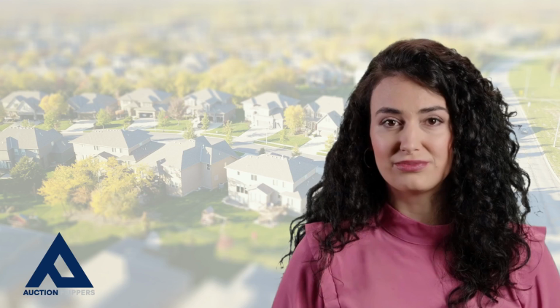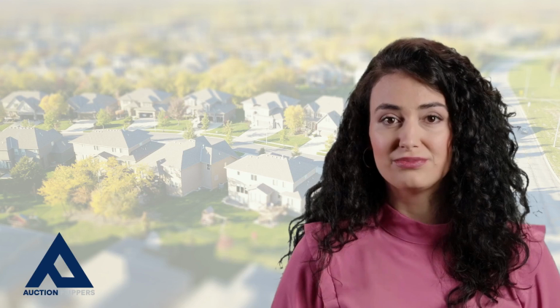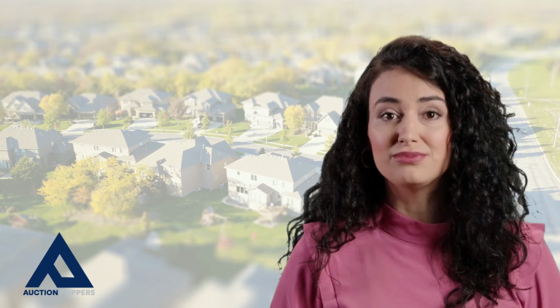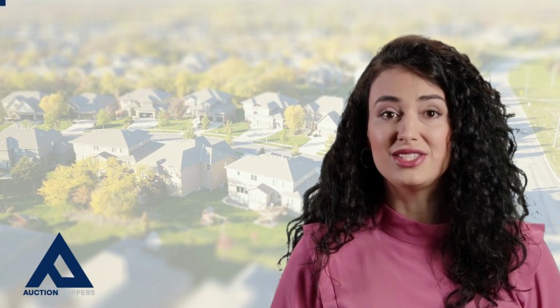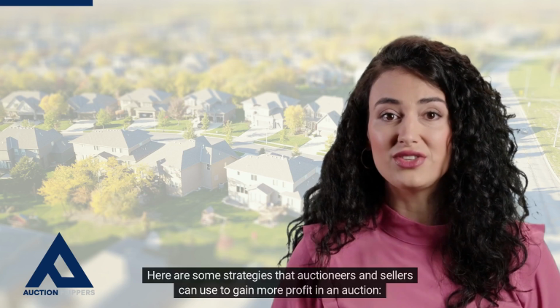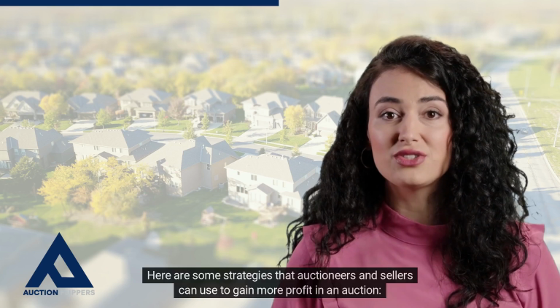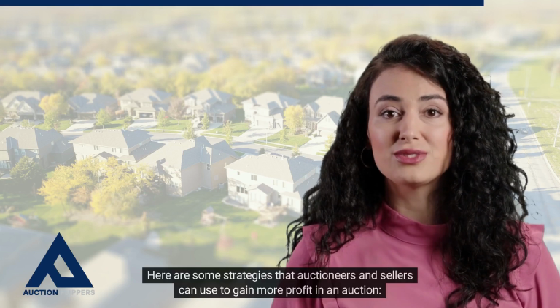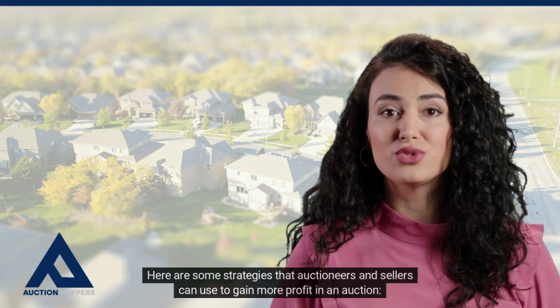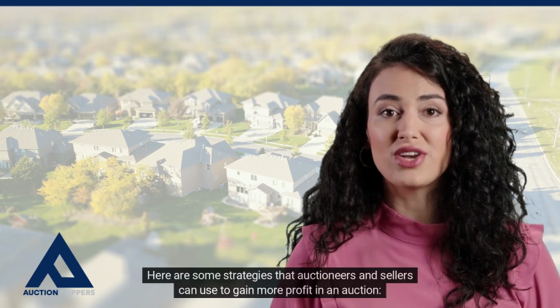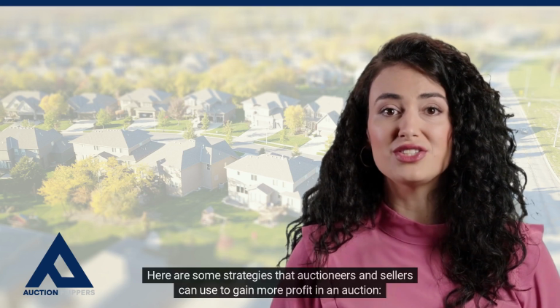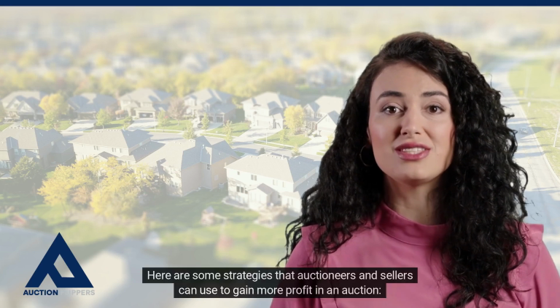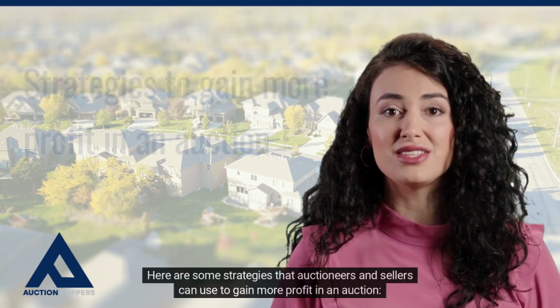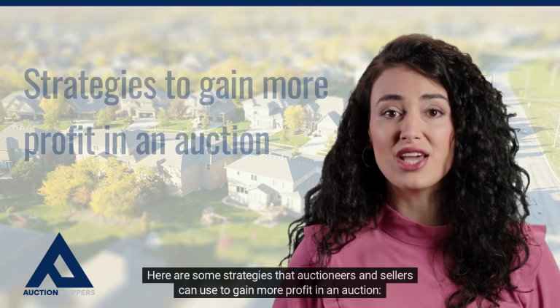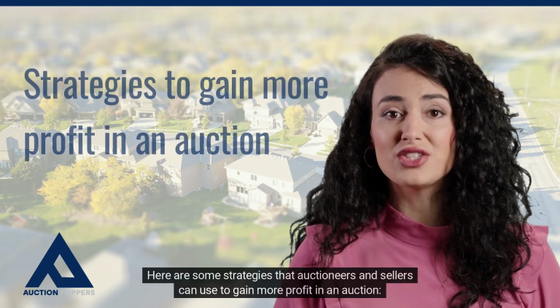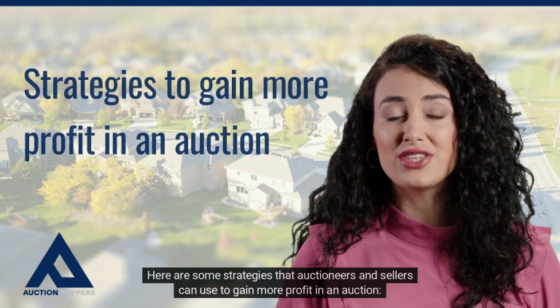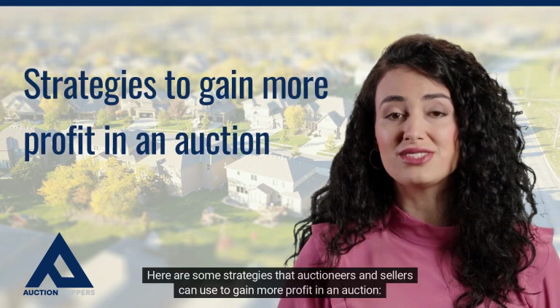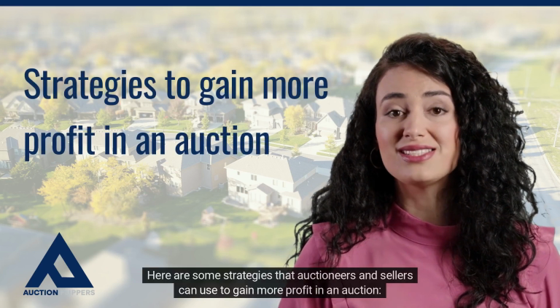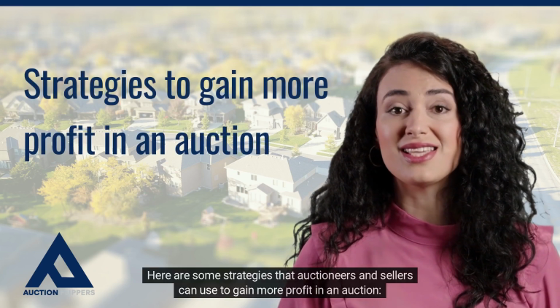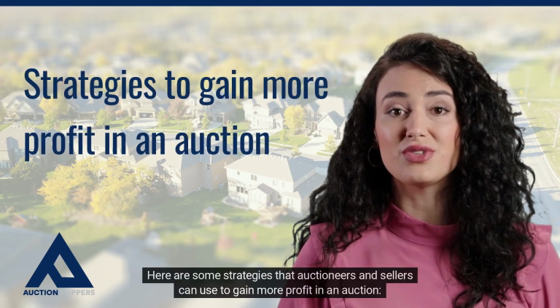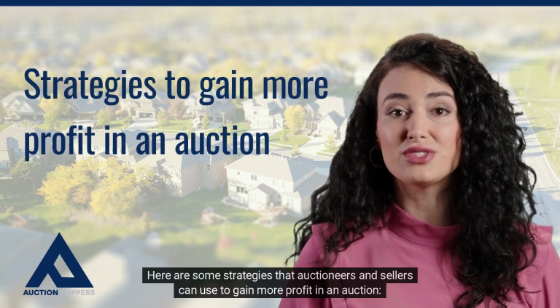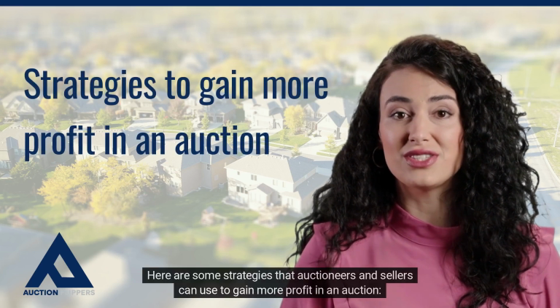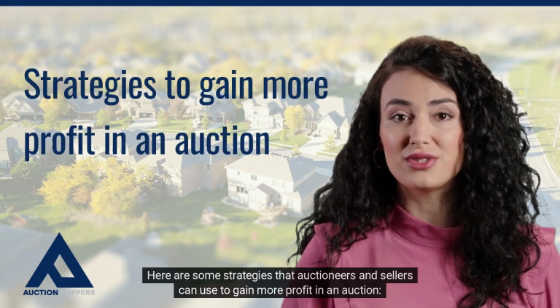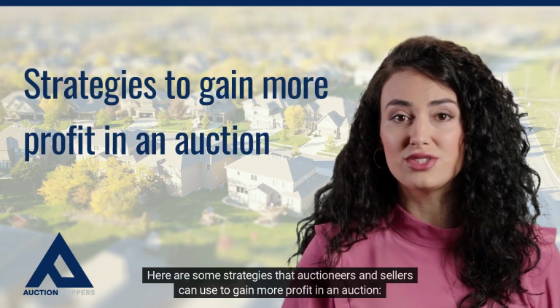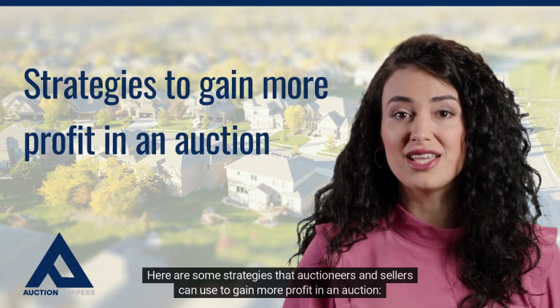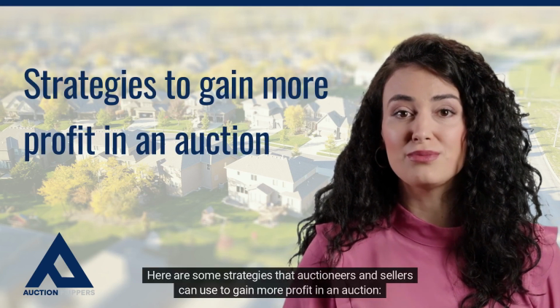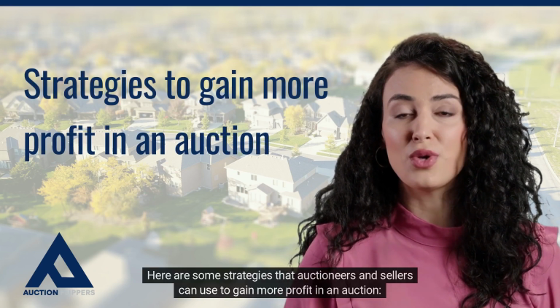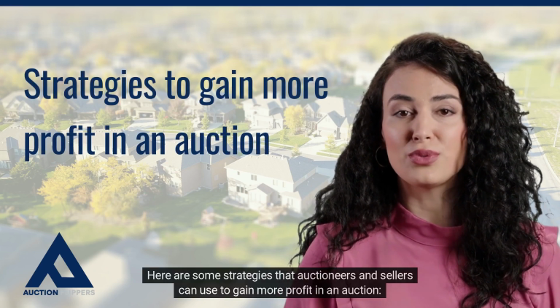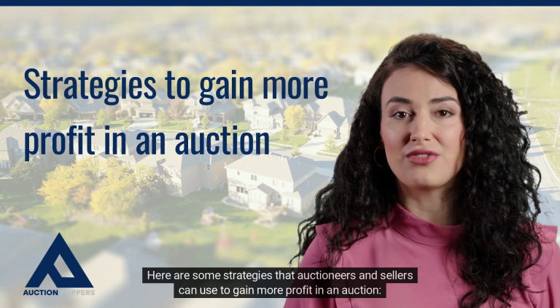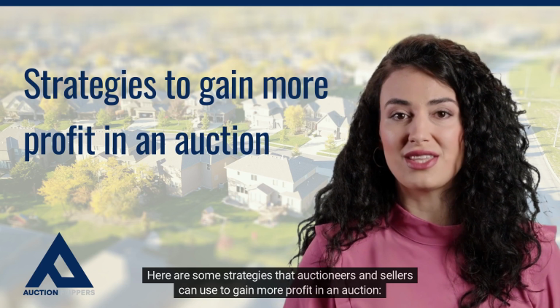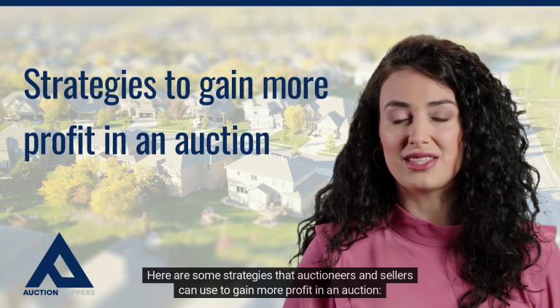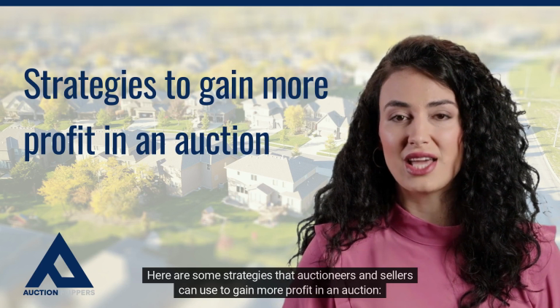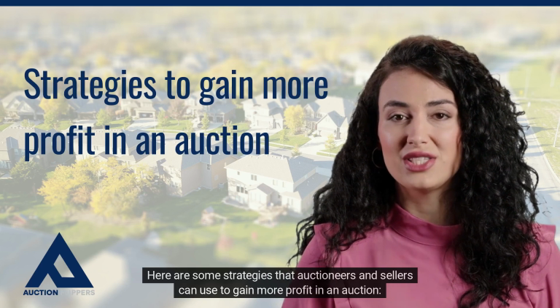Here are some strategies that auctioneers and sellers can use to gain more profit in an auction.